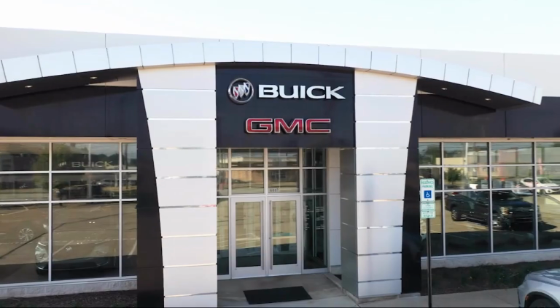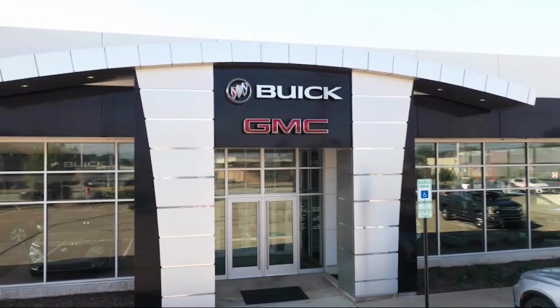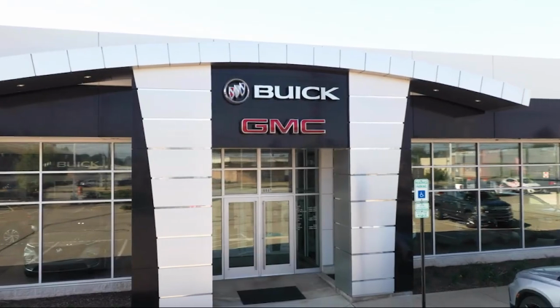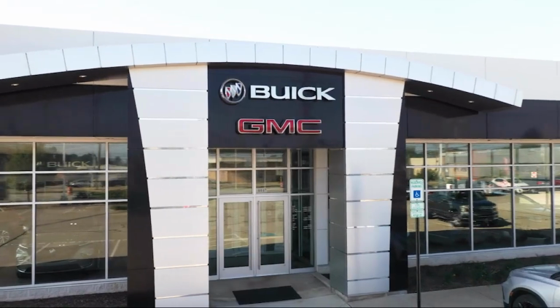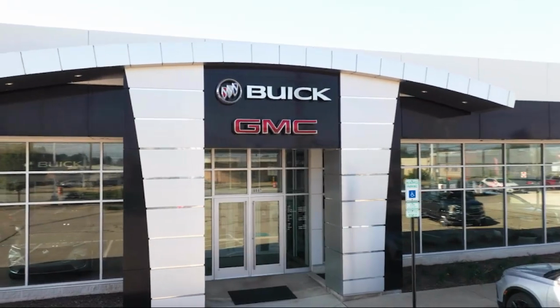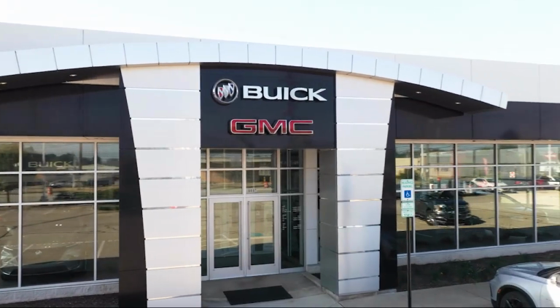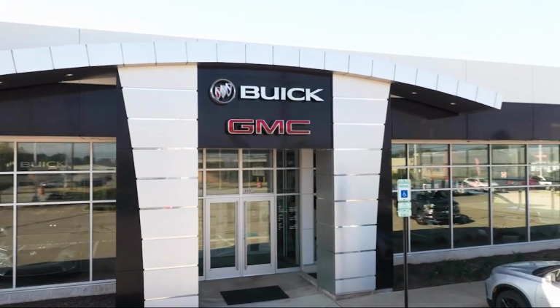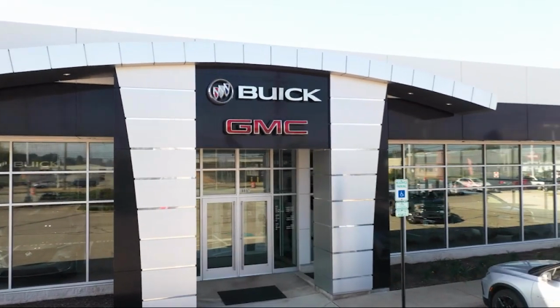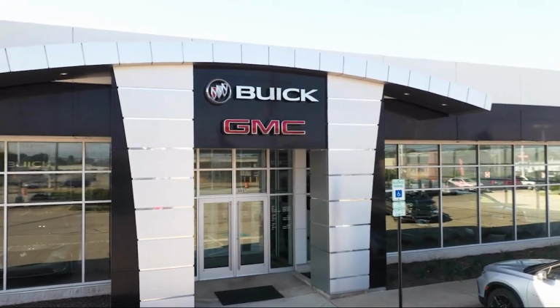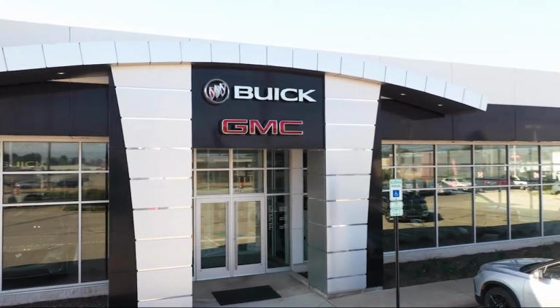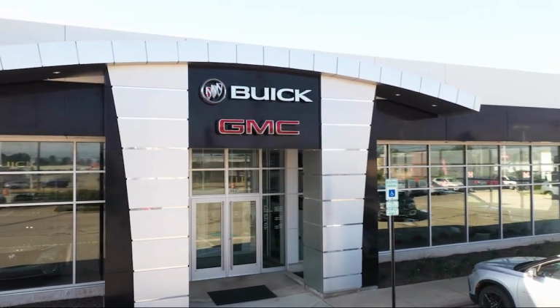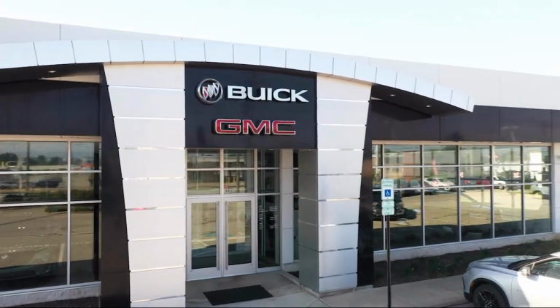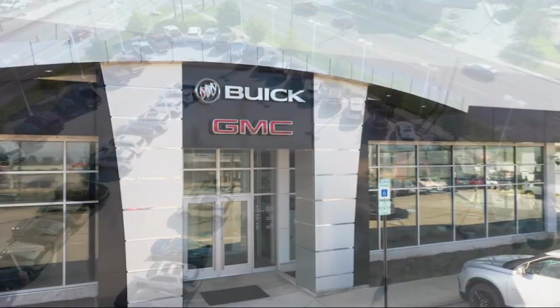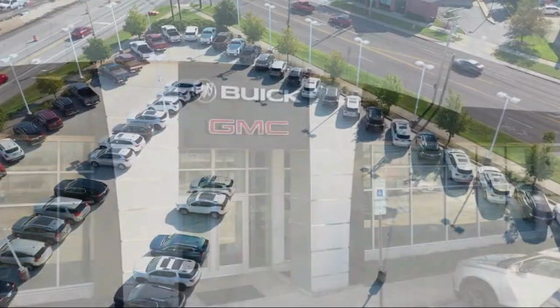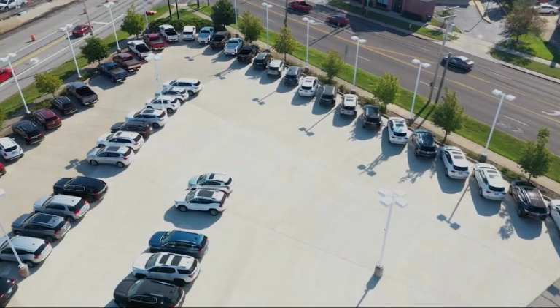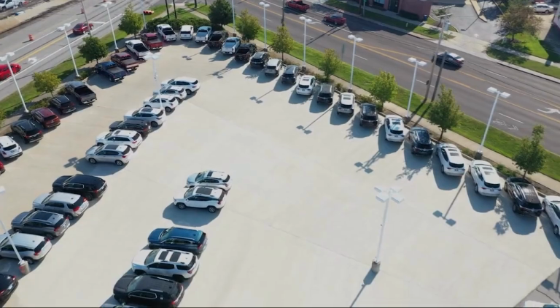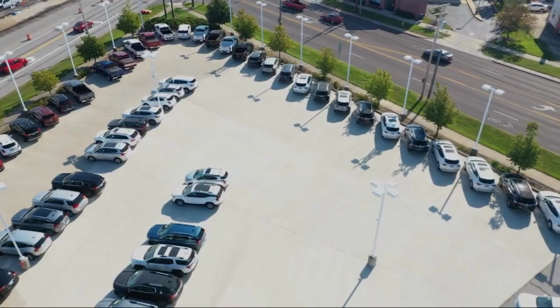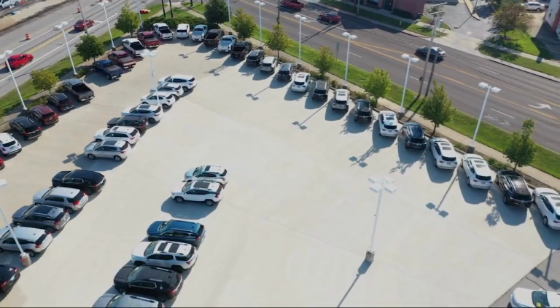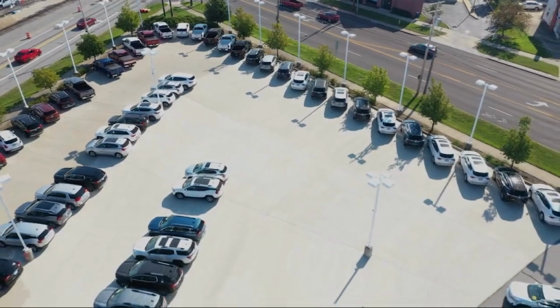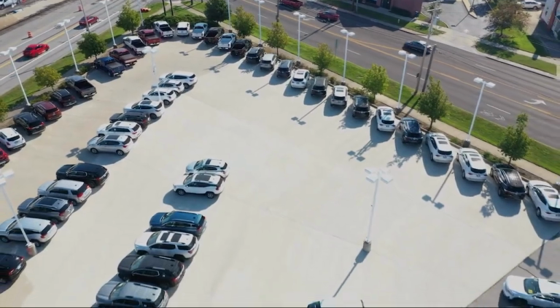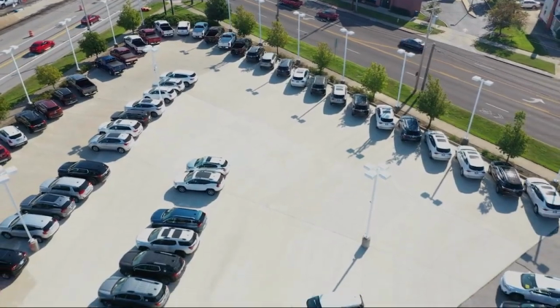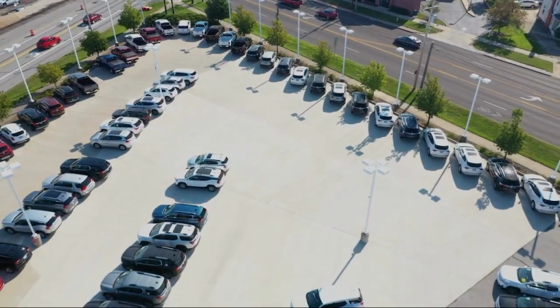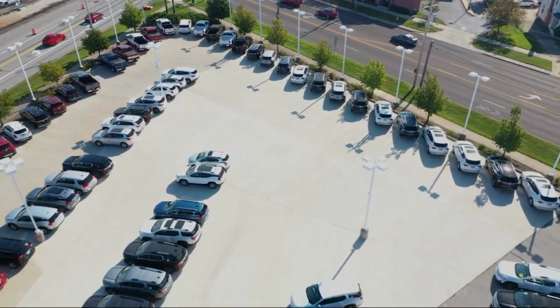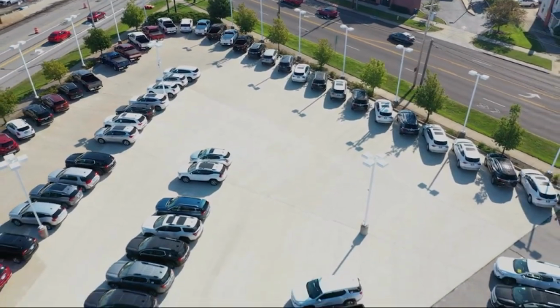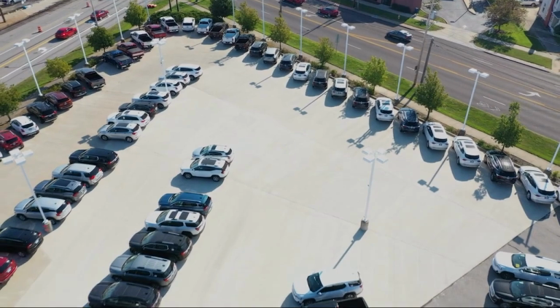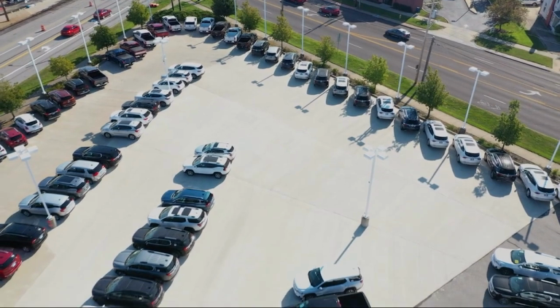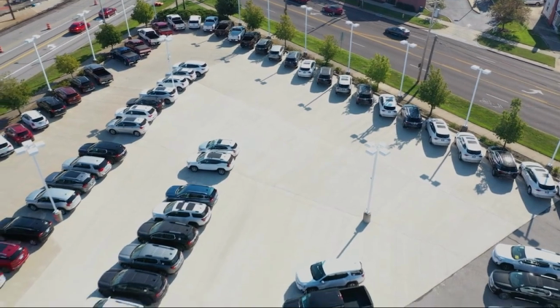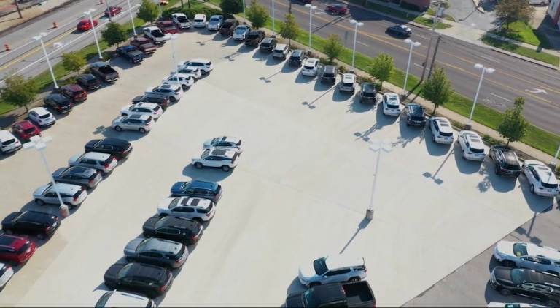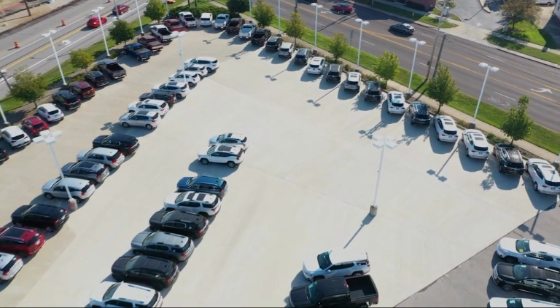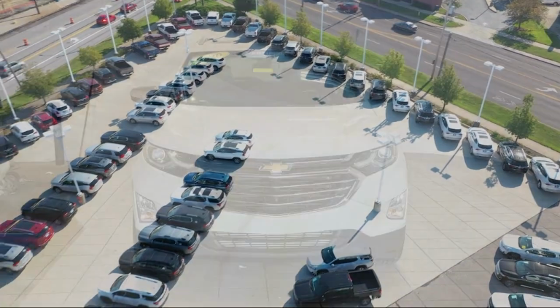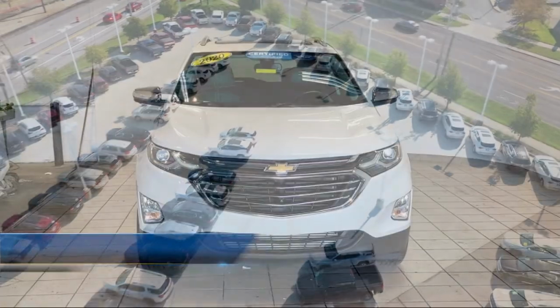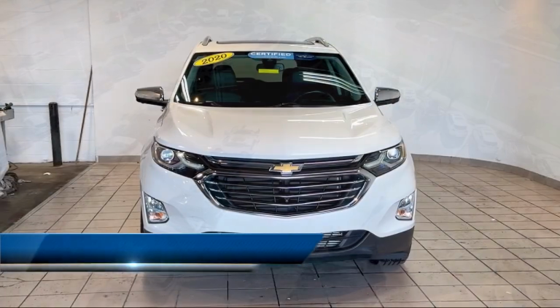Welcome to Spitzer Buick GMC Parma, and here's a look at another one of our great vehicles for sale.